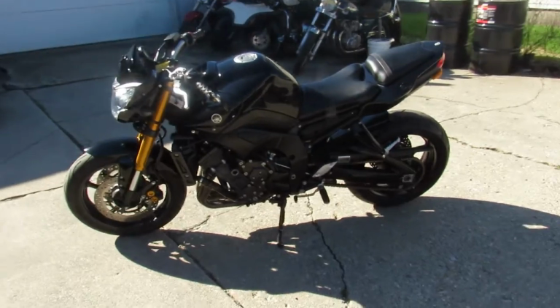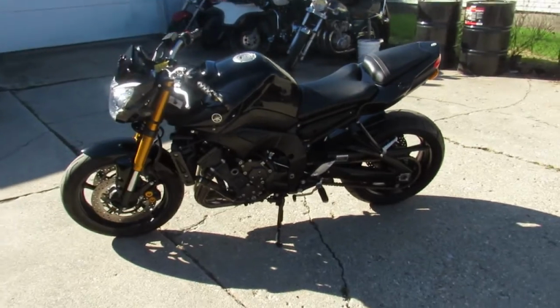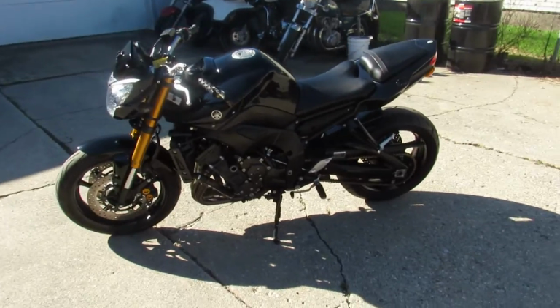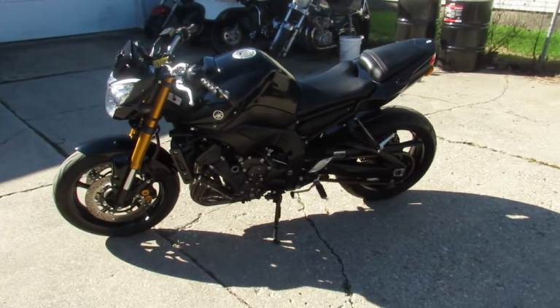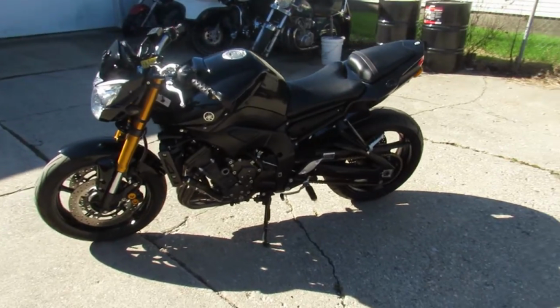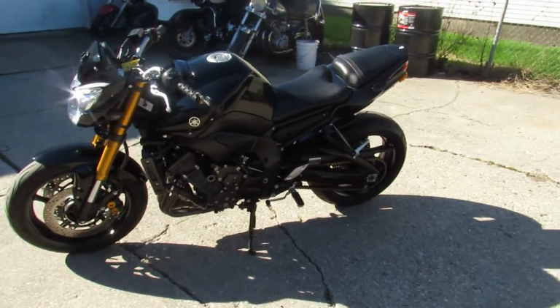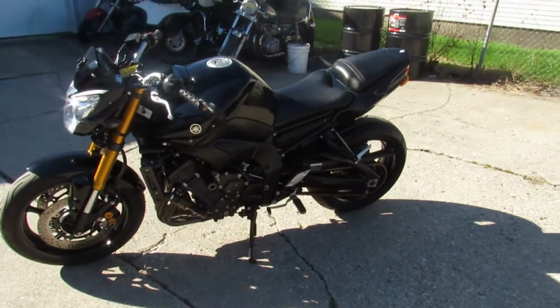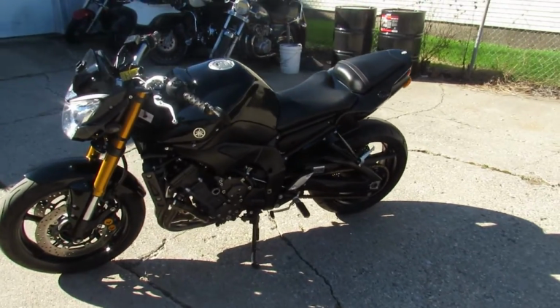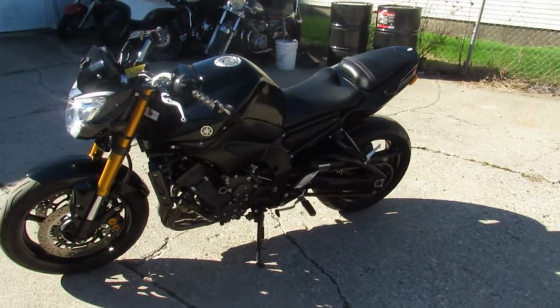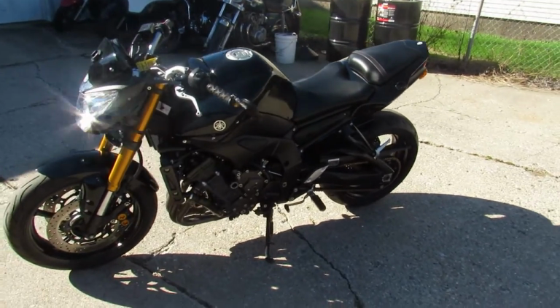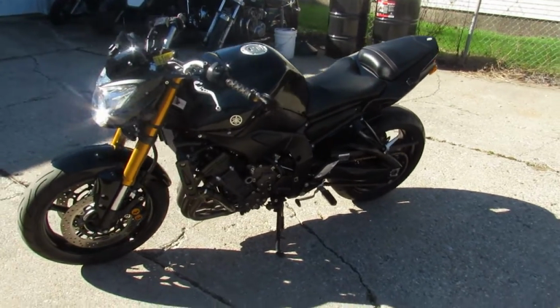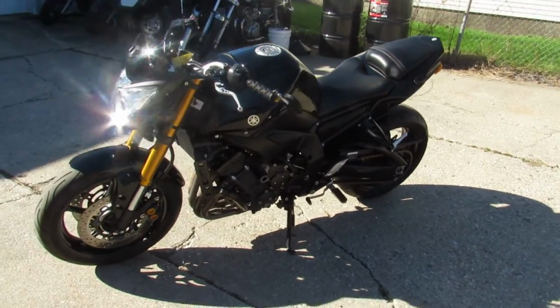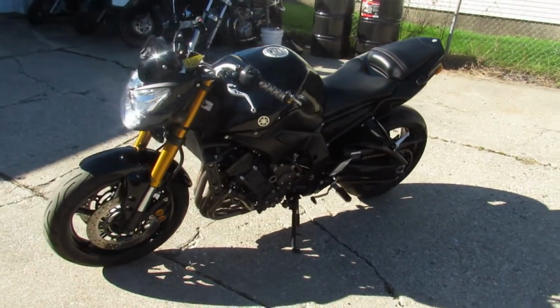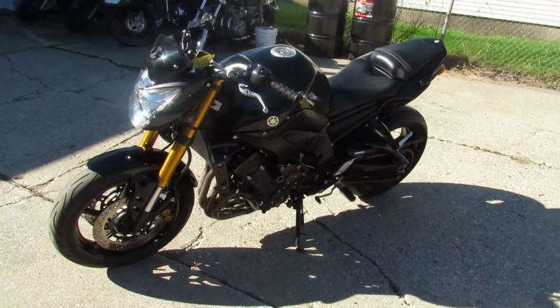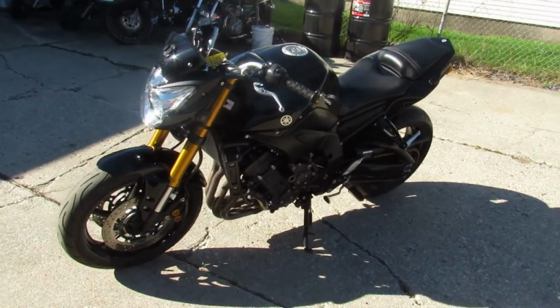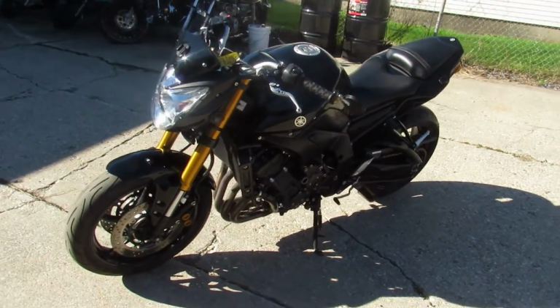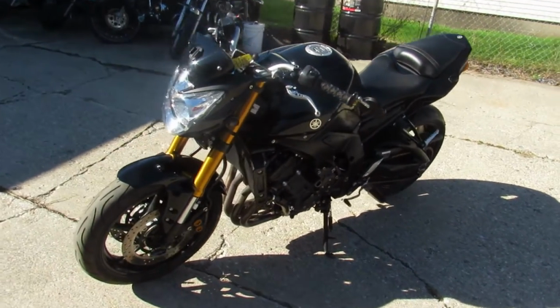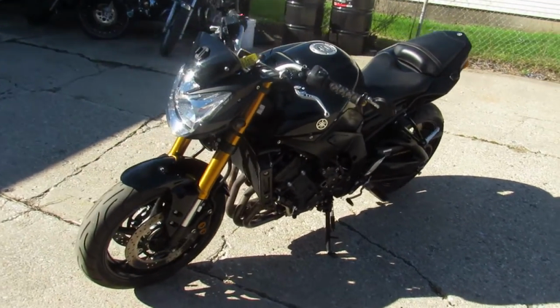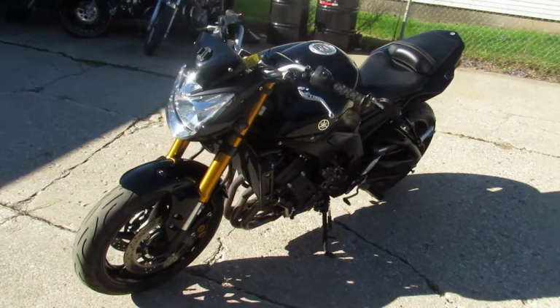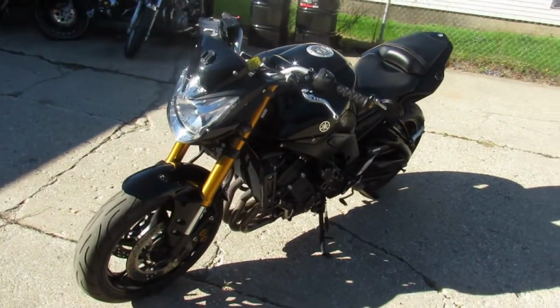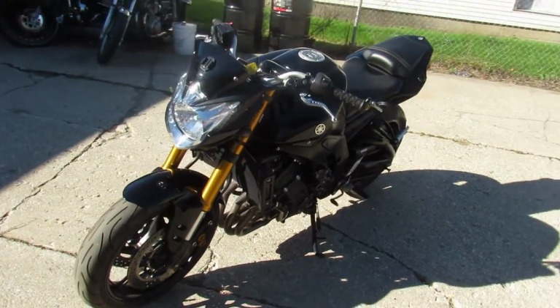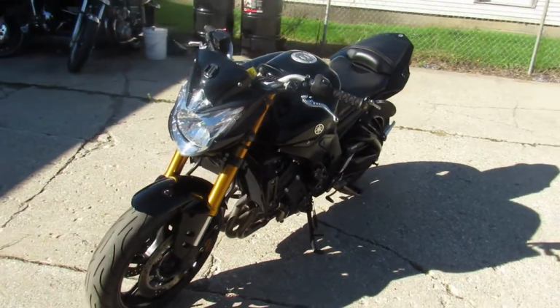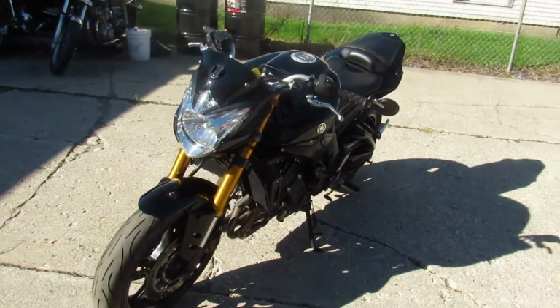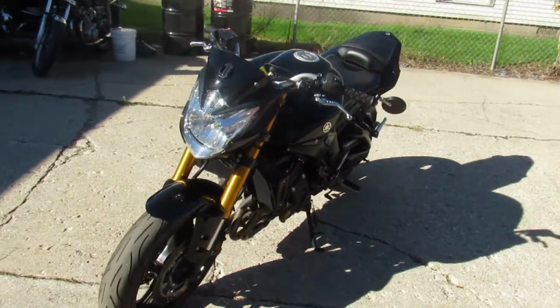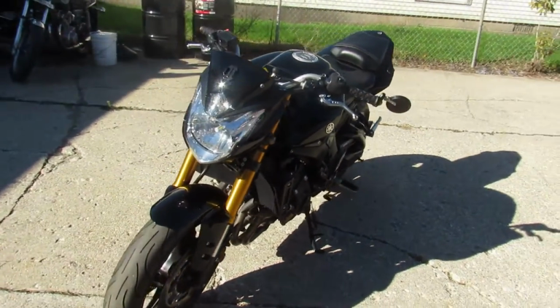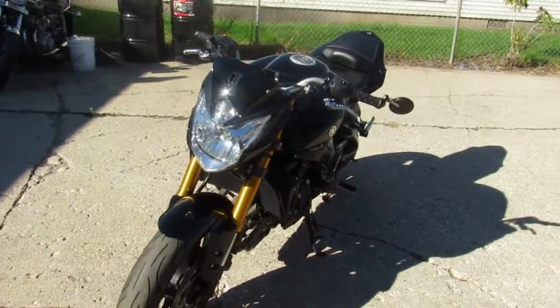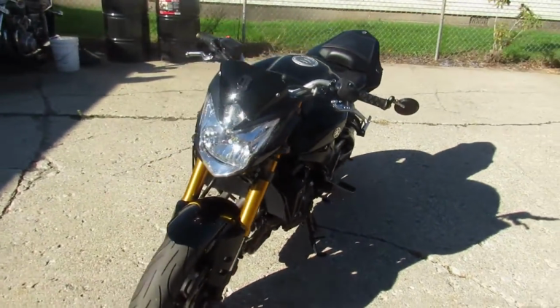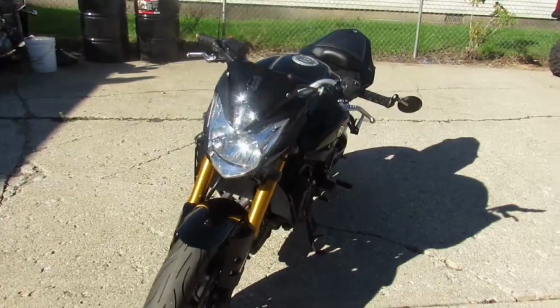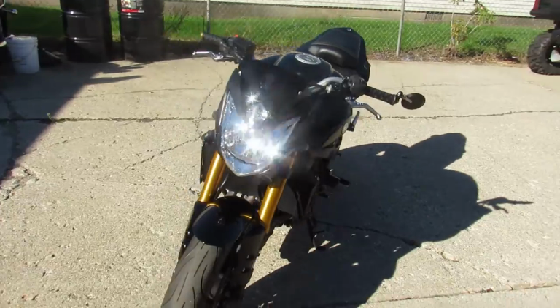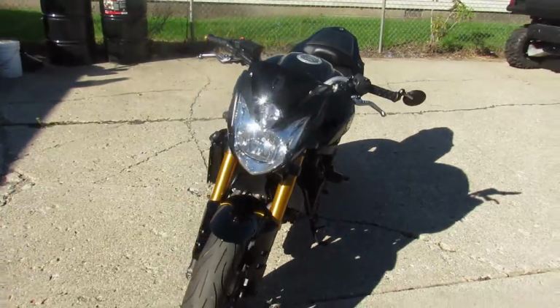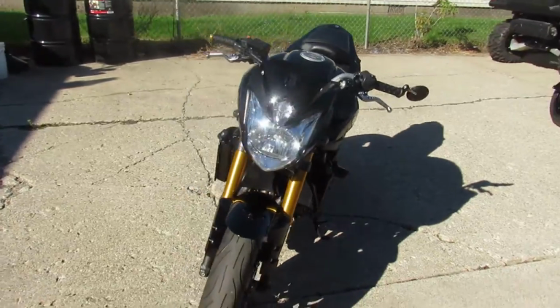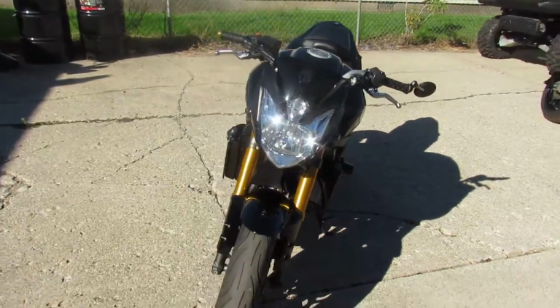Hey guys, ApprovalPowerSports.com here. Anybody looking for an FZ8, here it is — 2011.